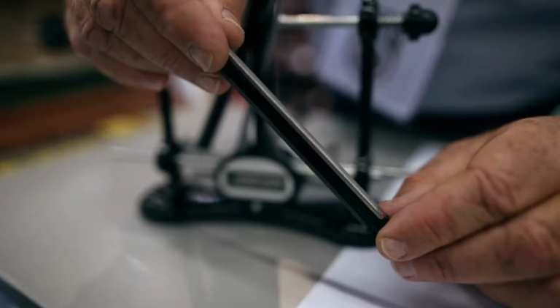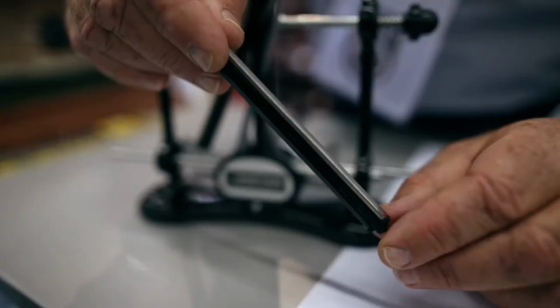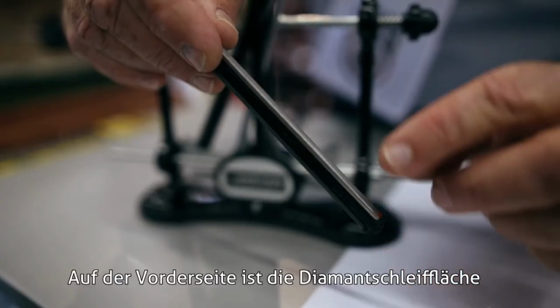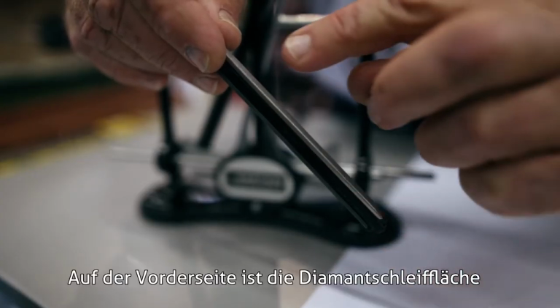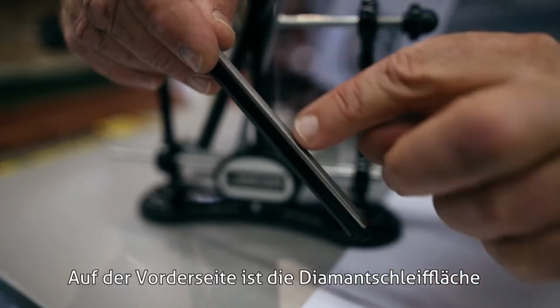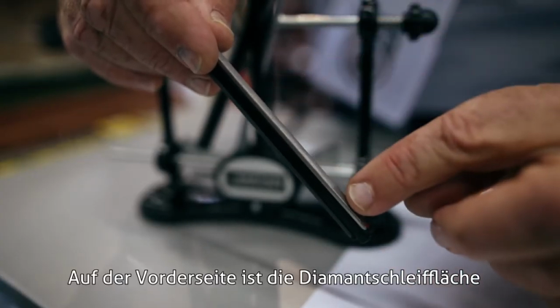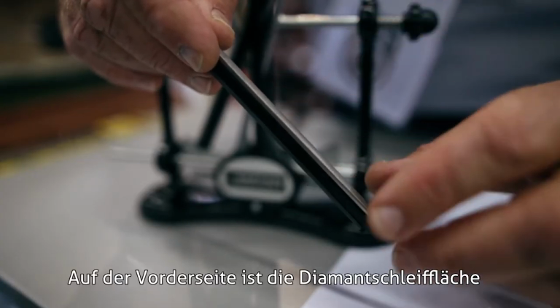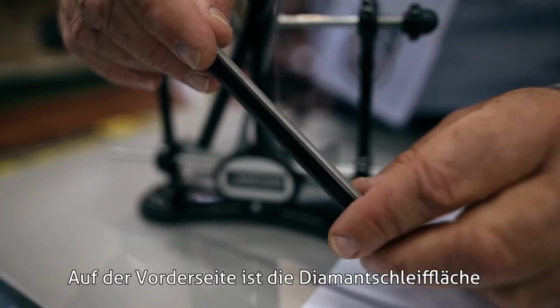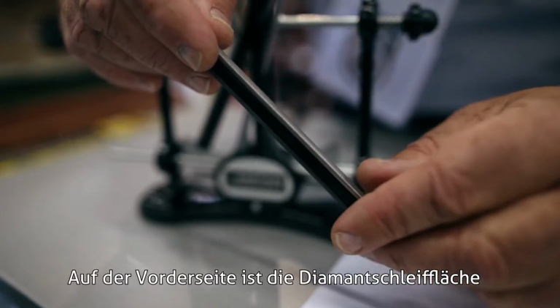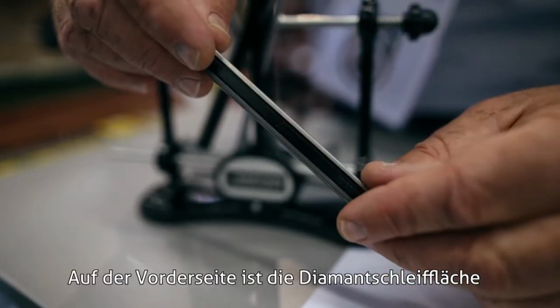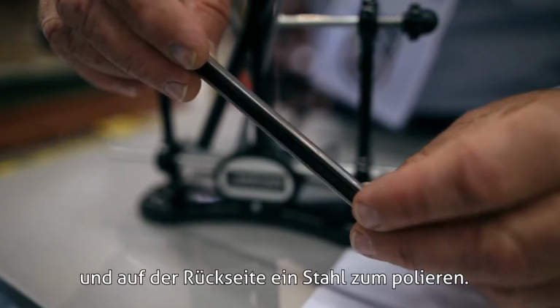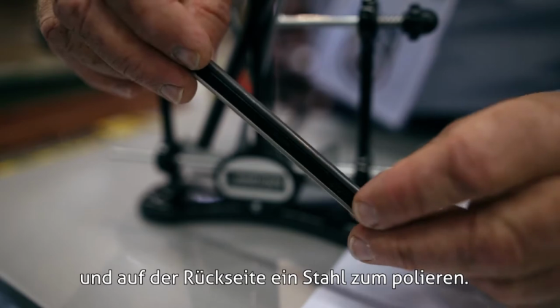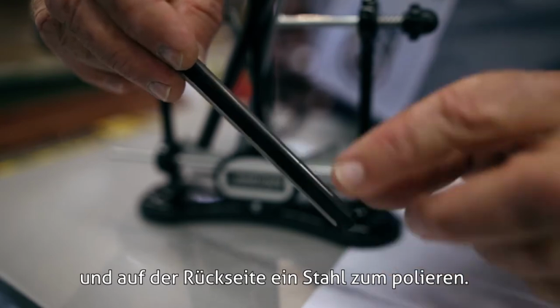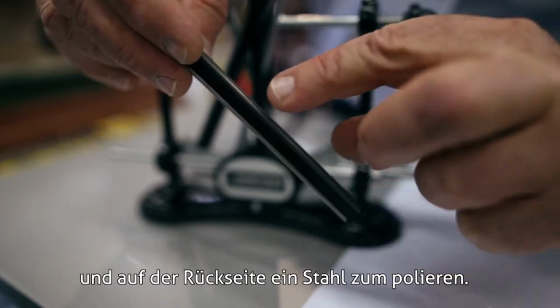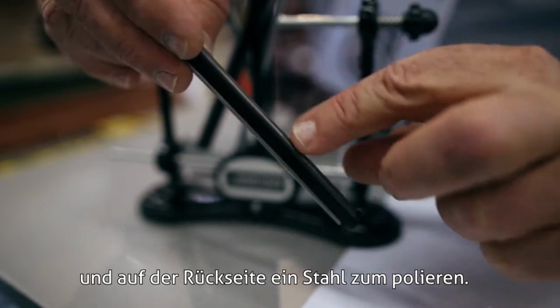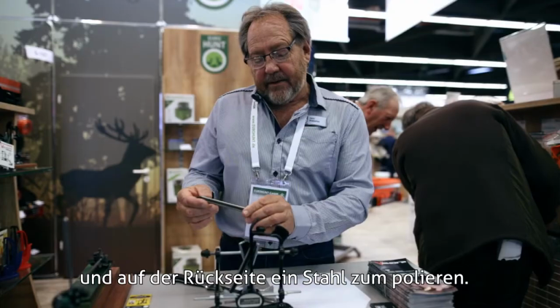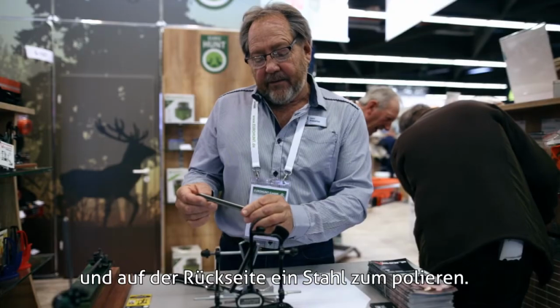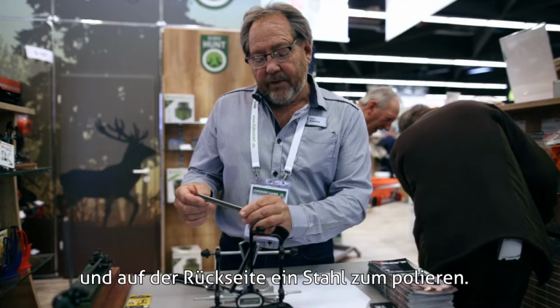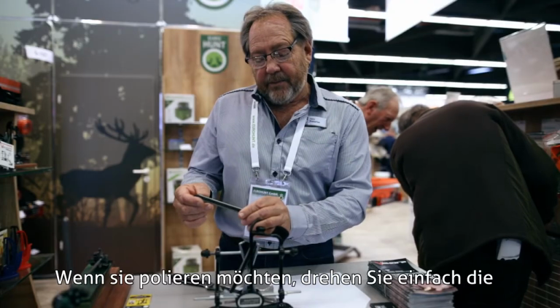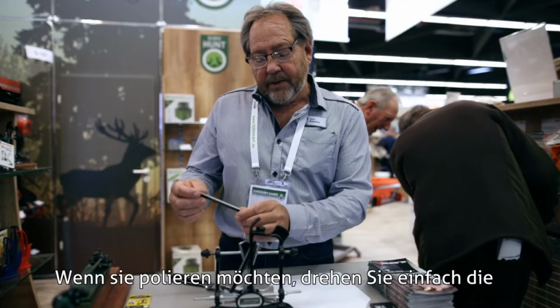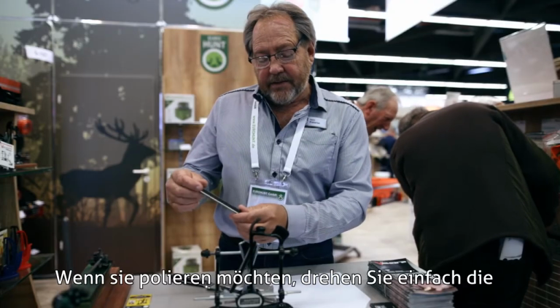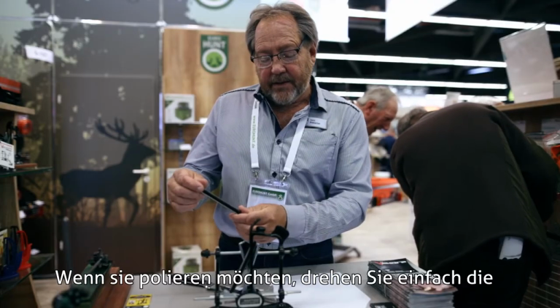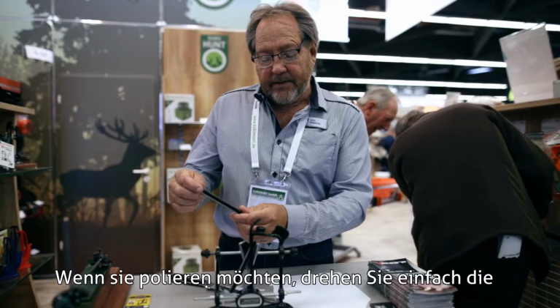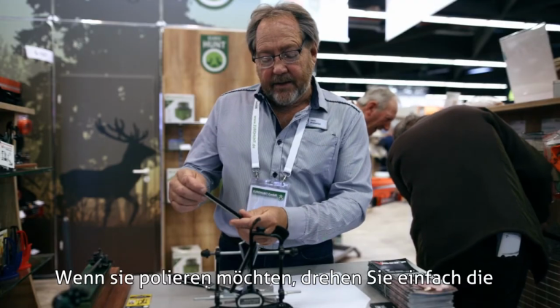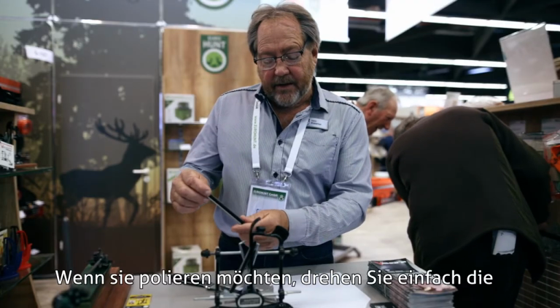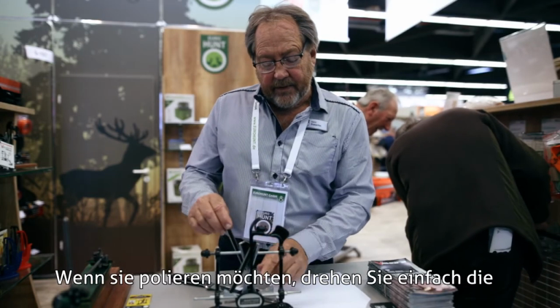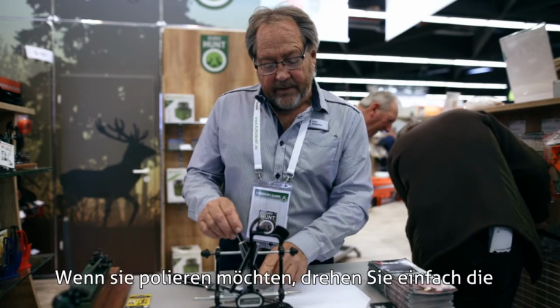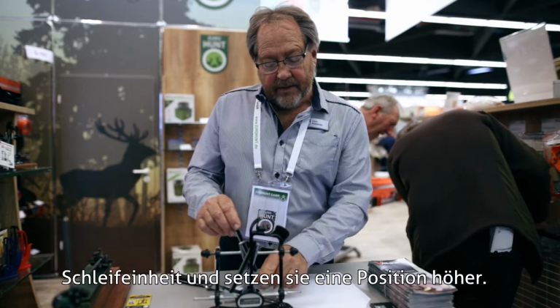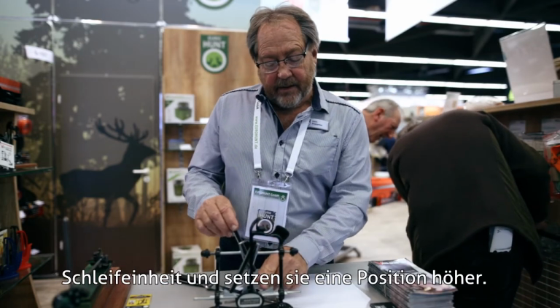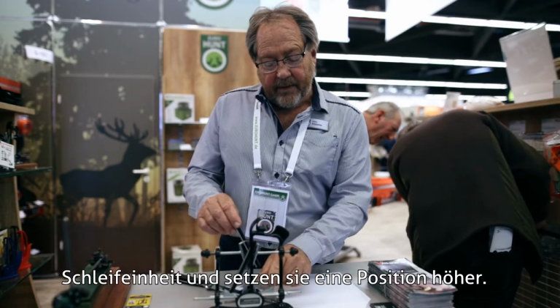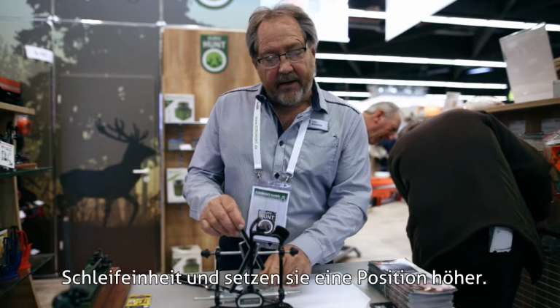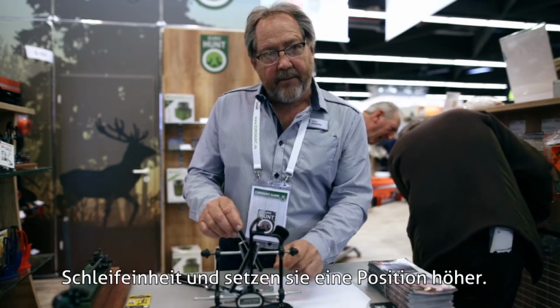On the front we have a diamond, on the back we have a polishing steel. If you want to polish, you can just turn it over and go one click up.